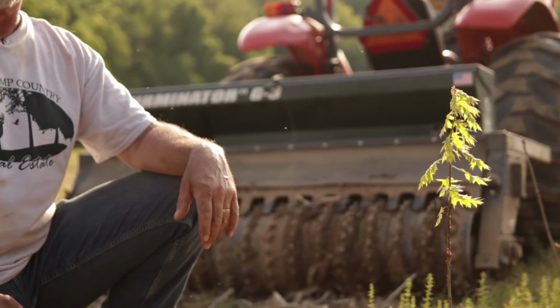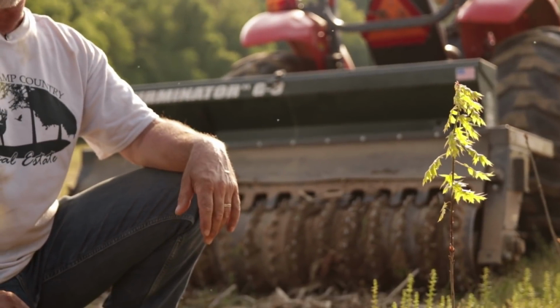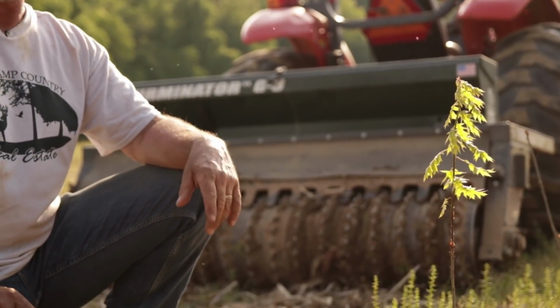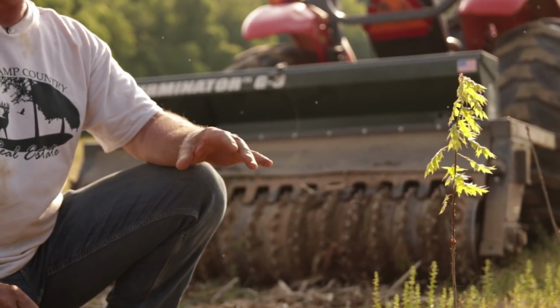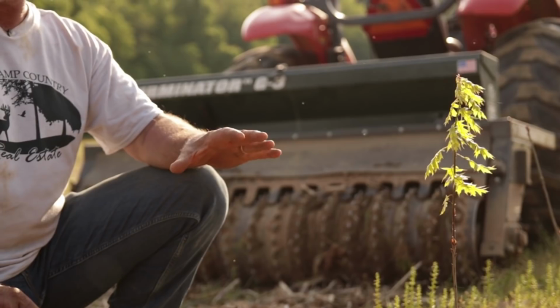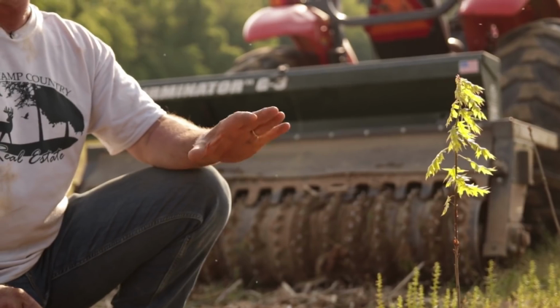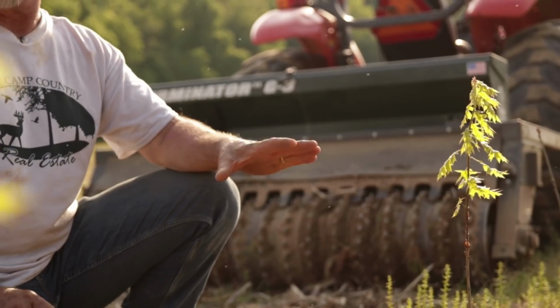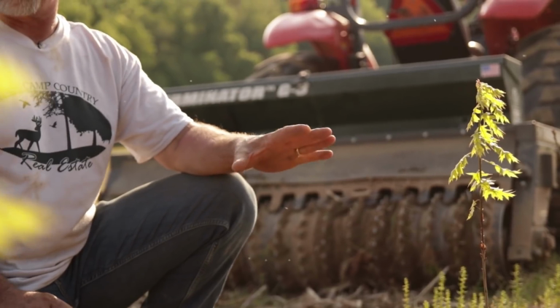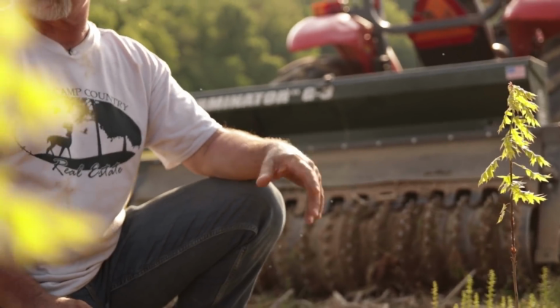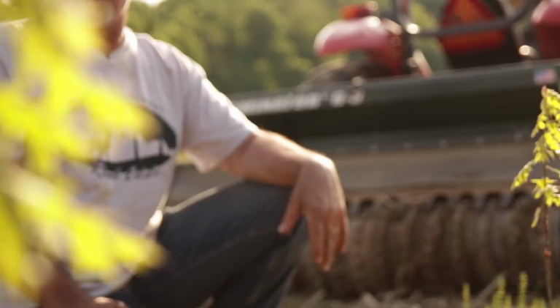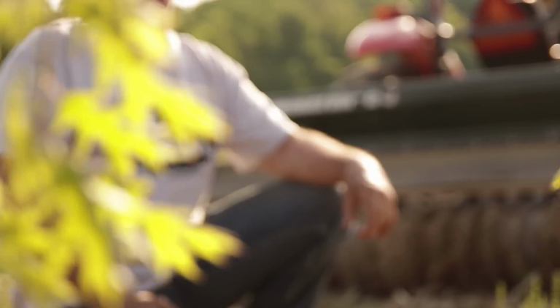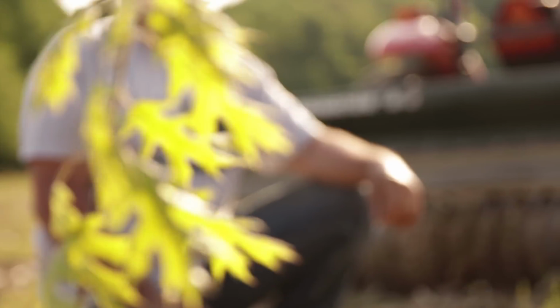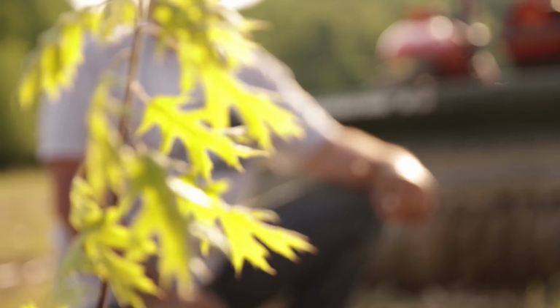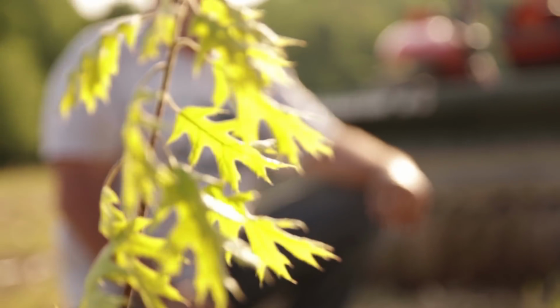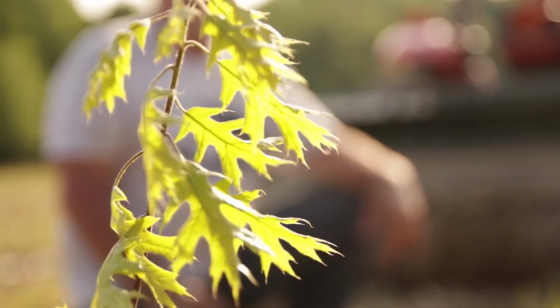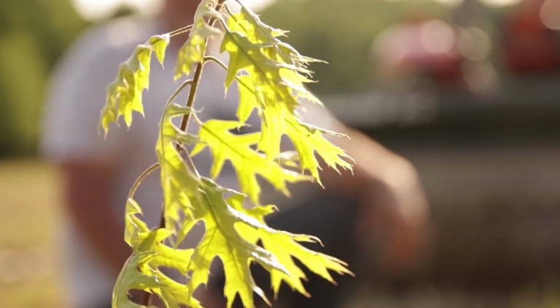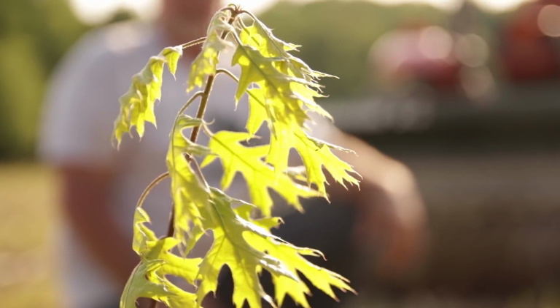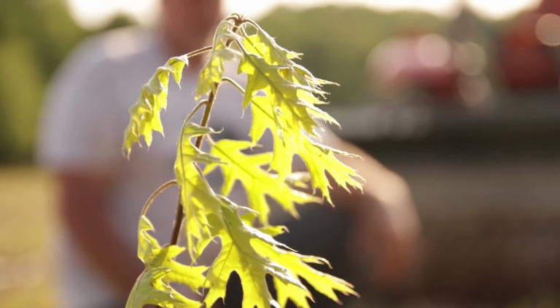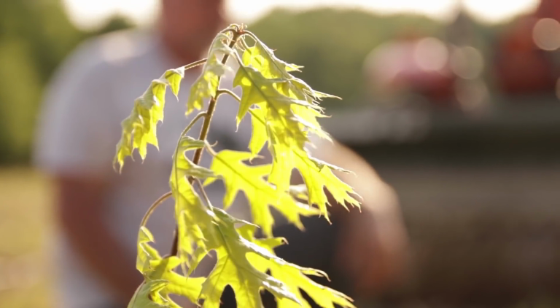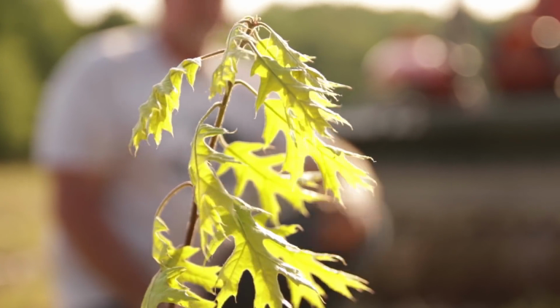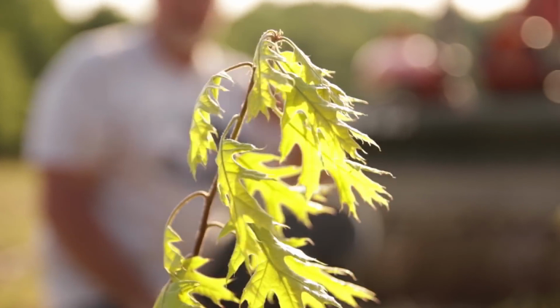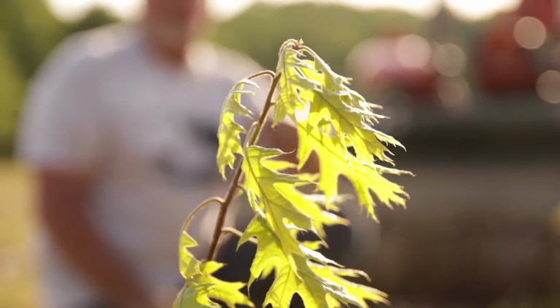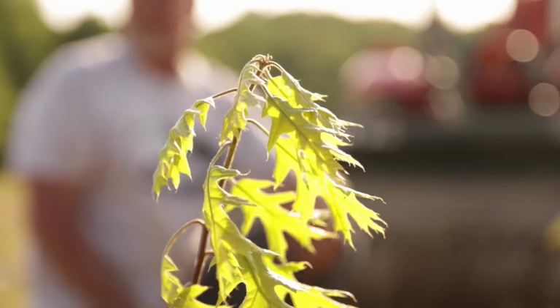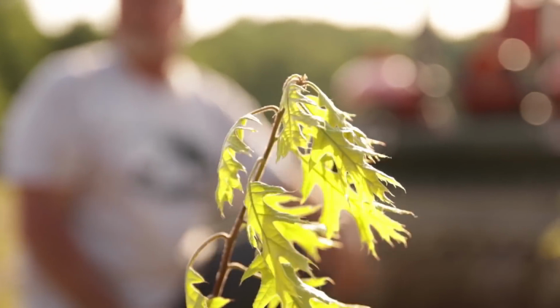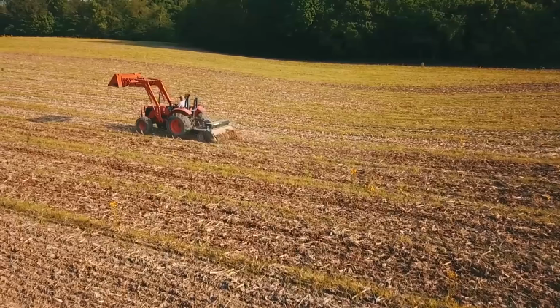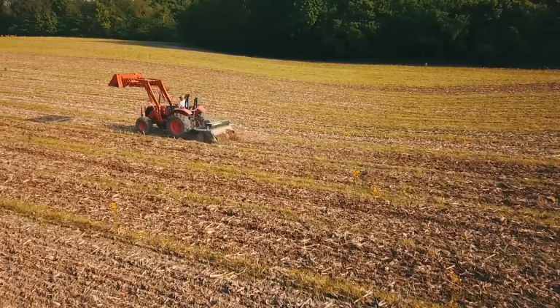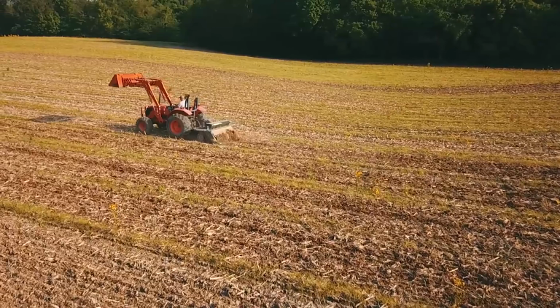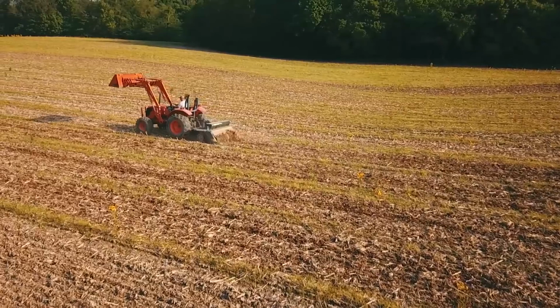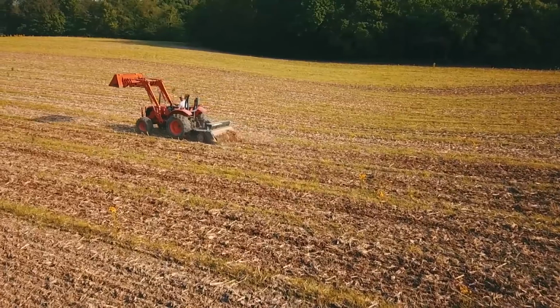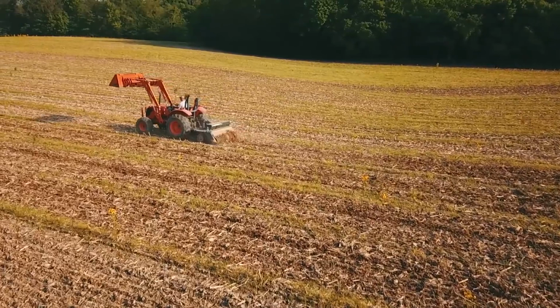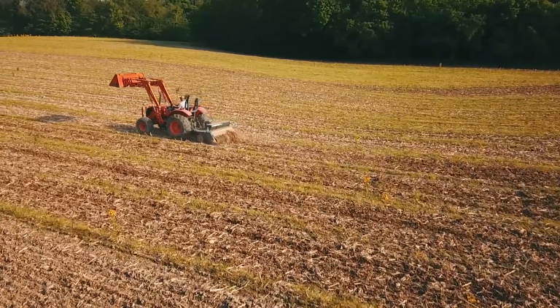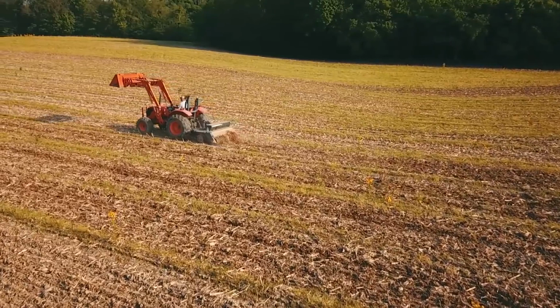I bet we have 99% survival on these trees, which is fantastic. What a beautiful day.